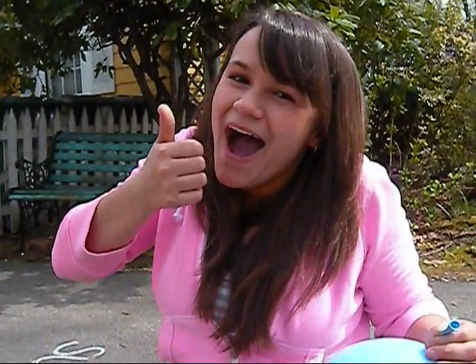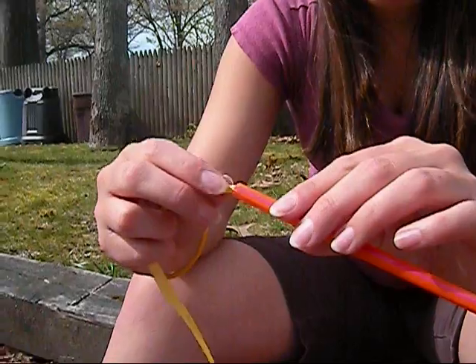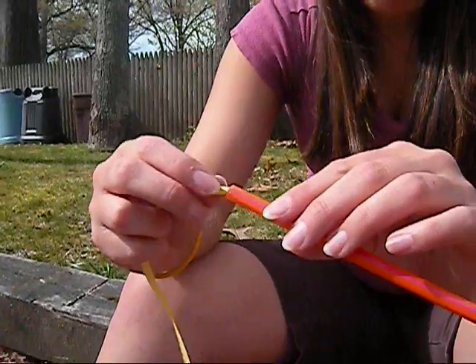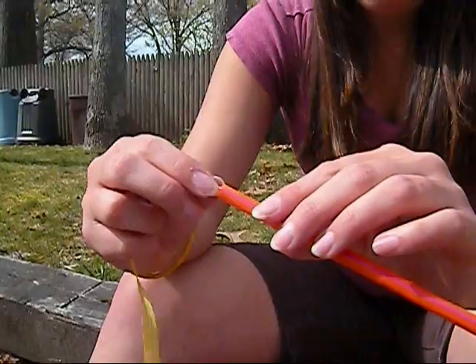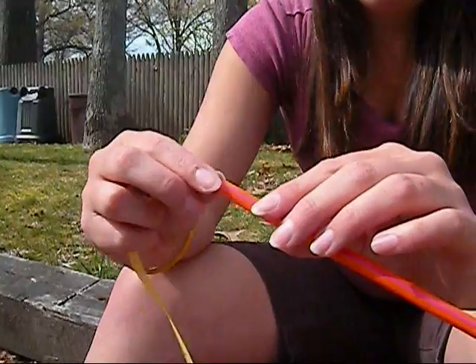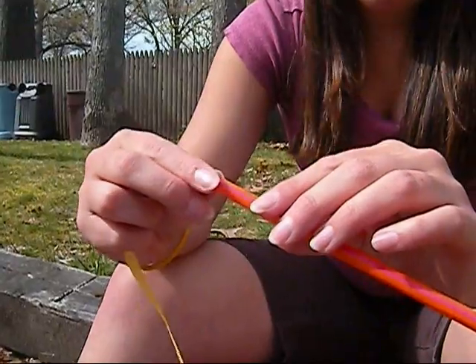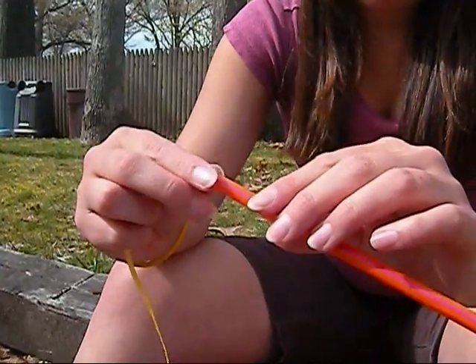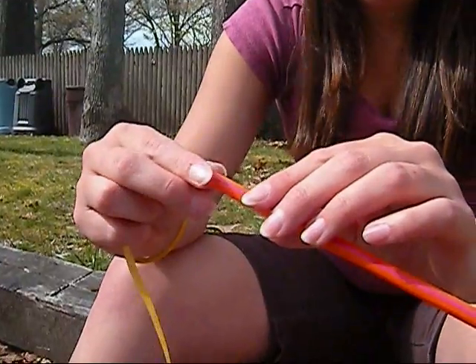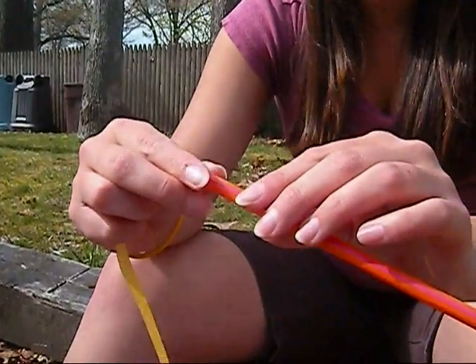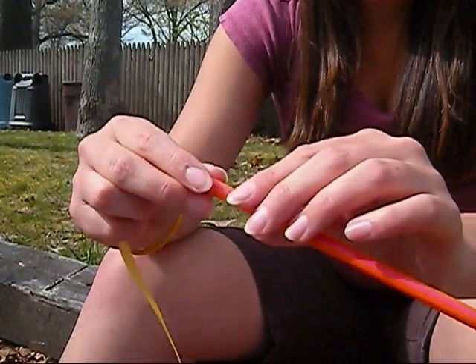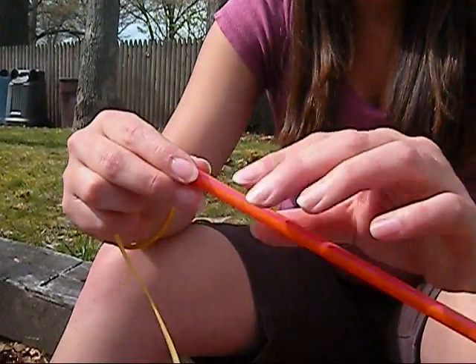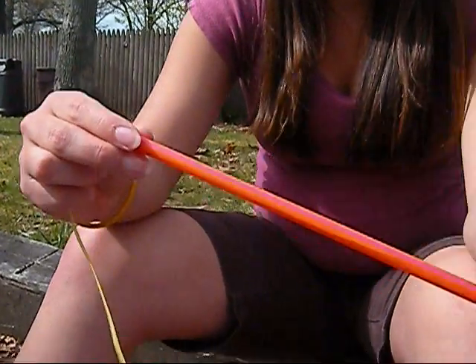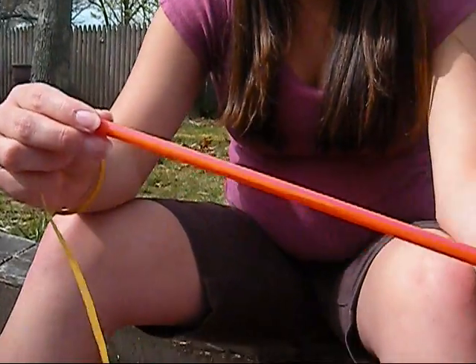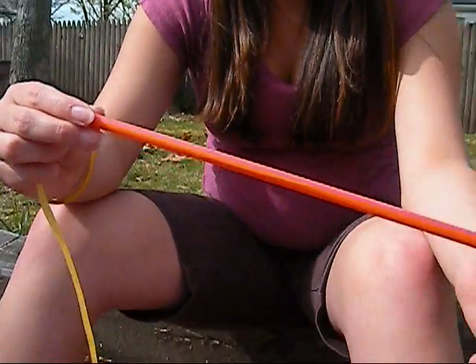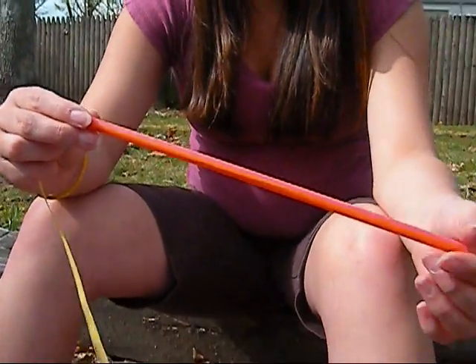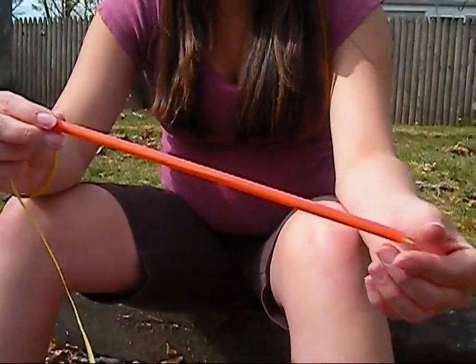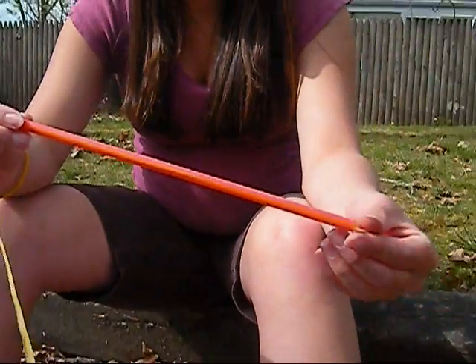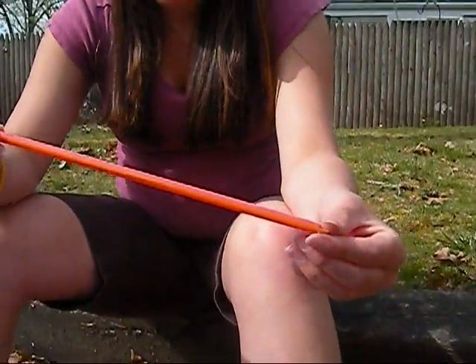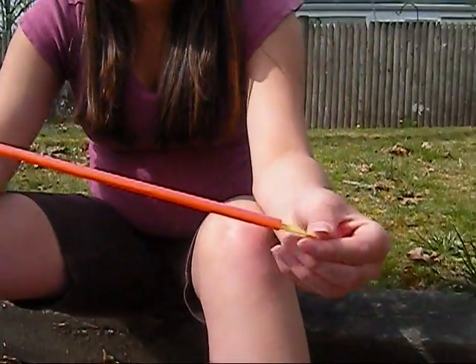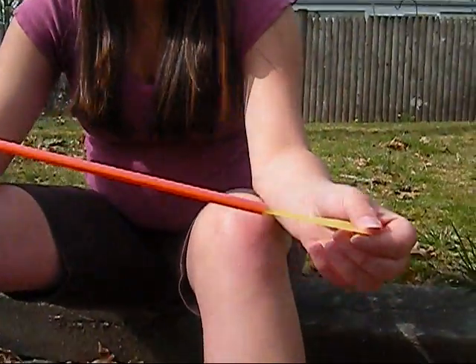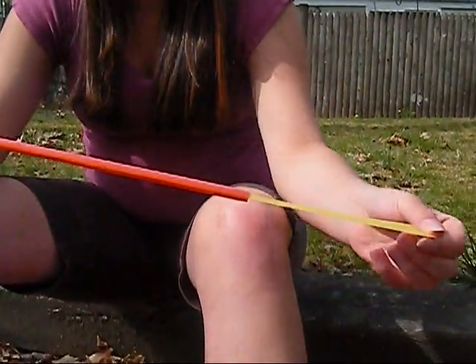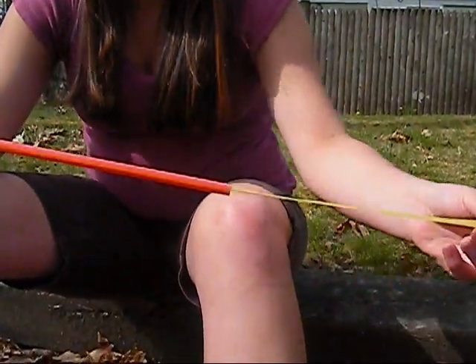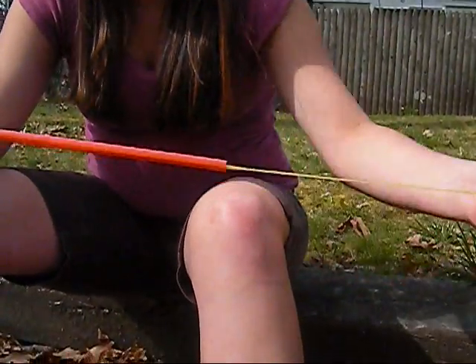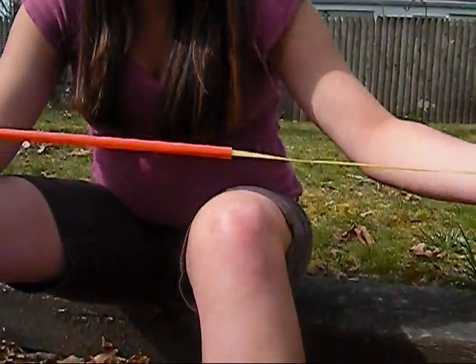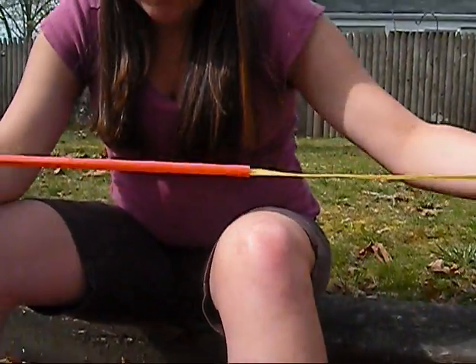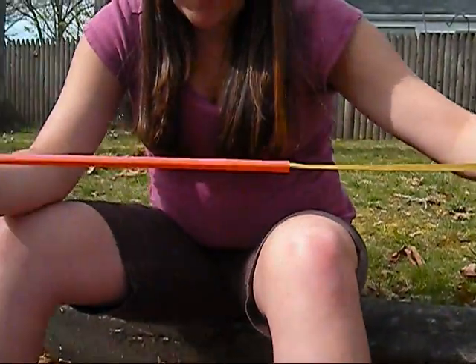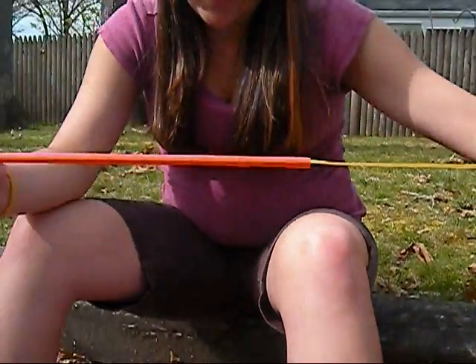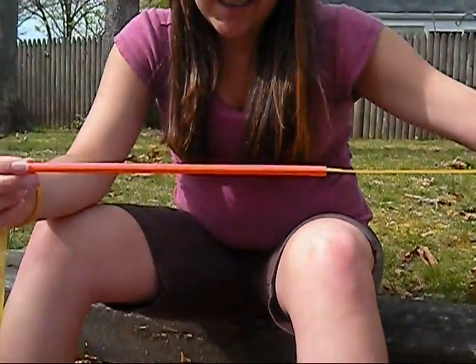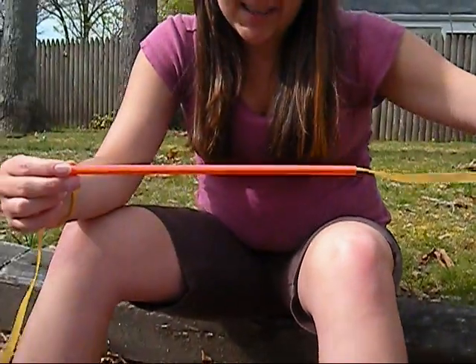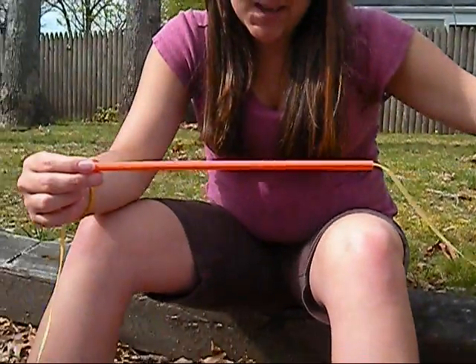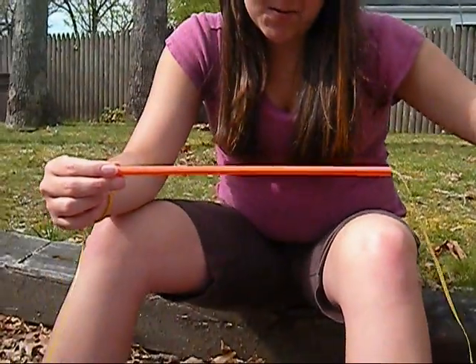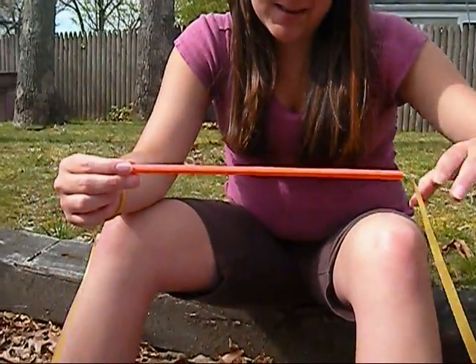Step two: thread the string through the drinking straw, like so.